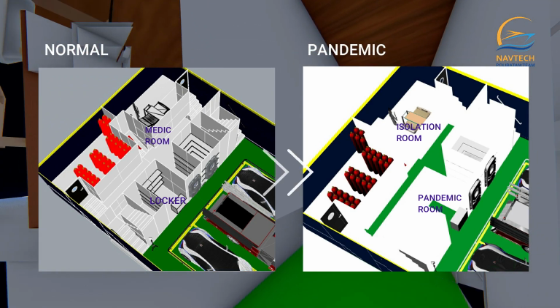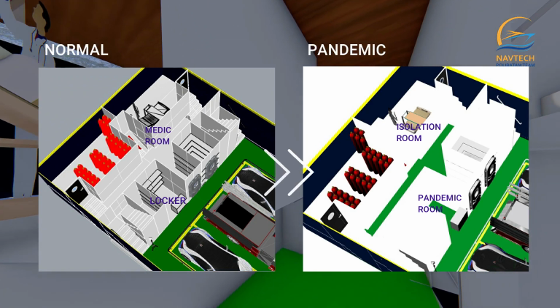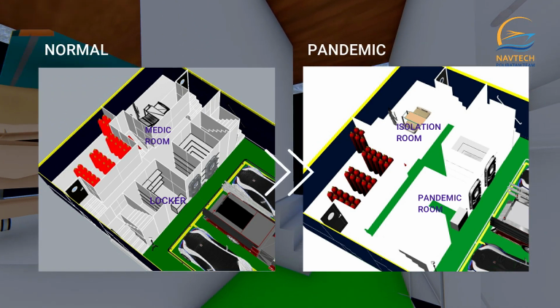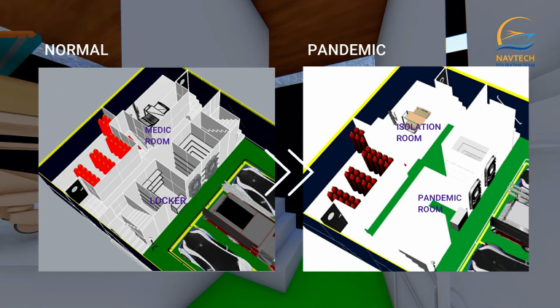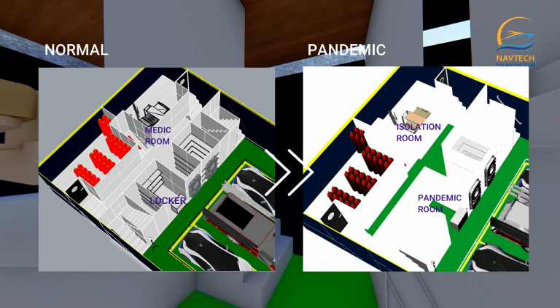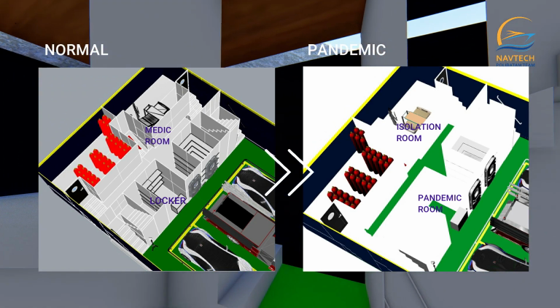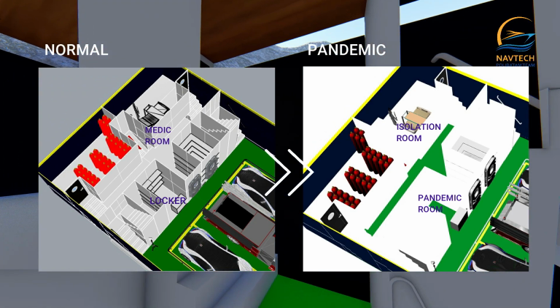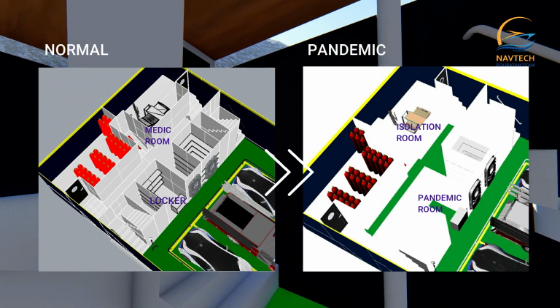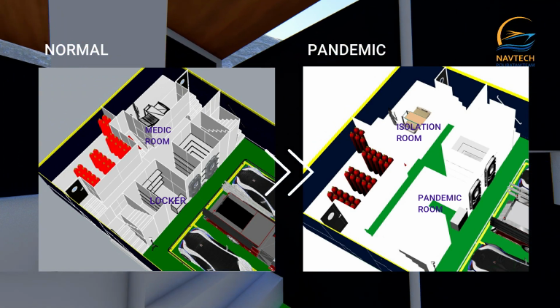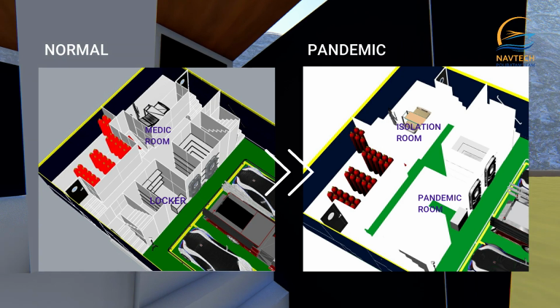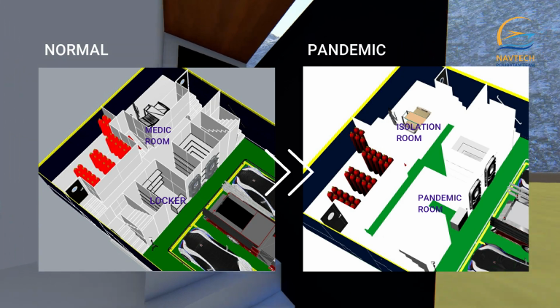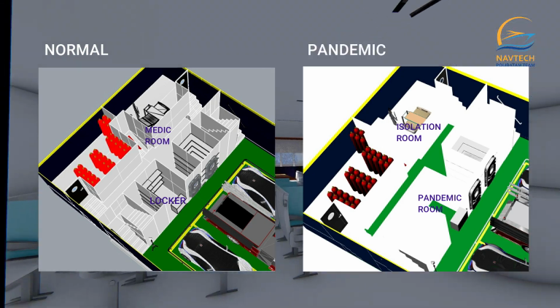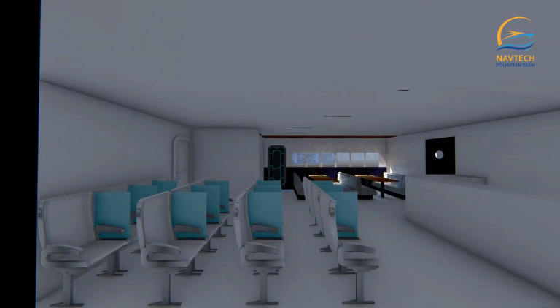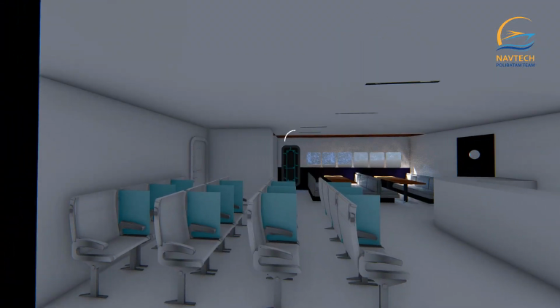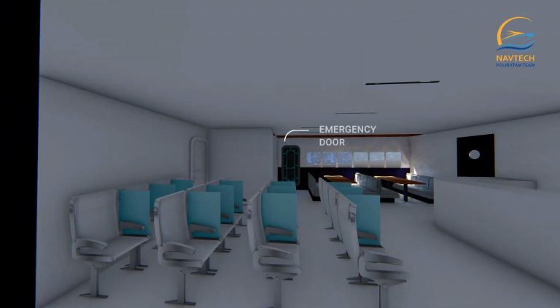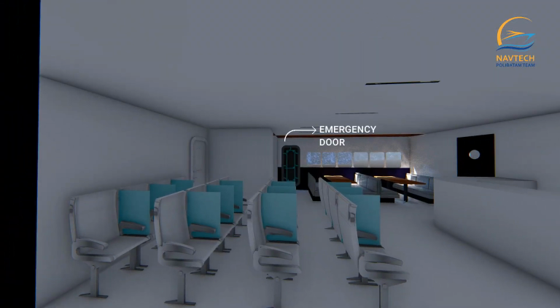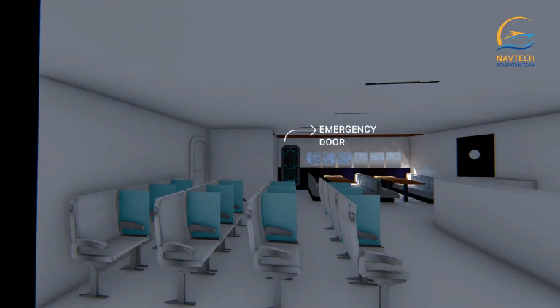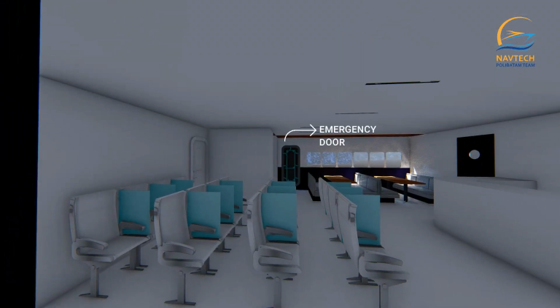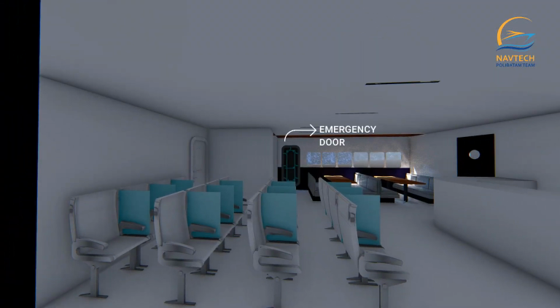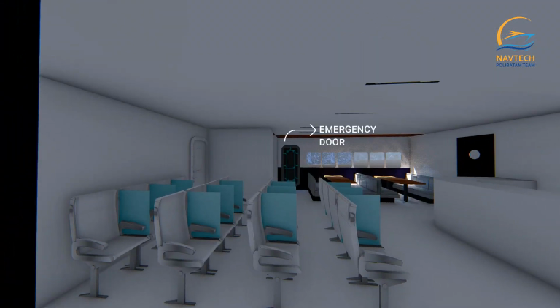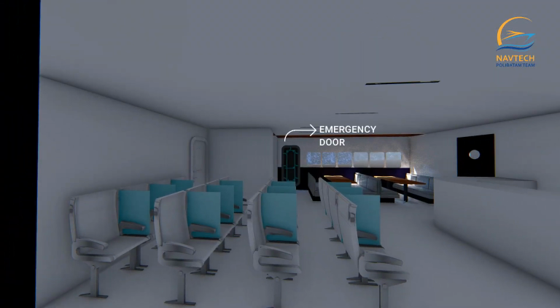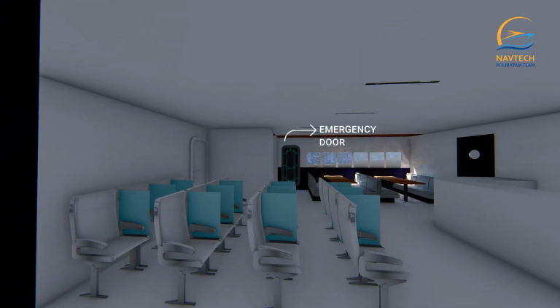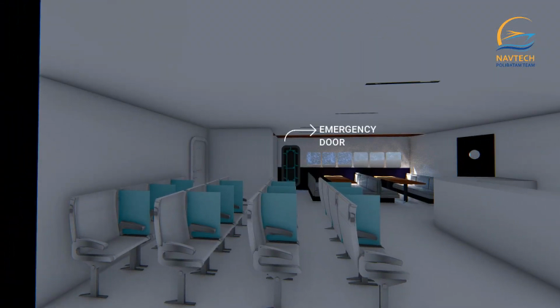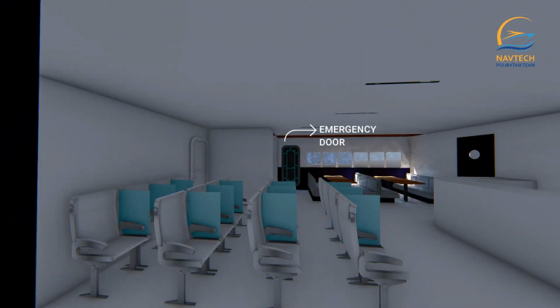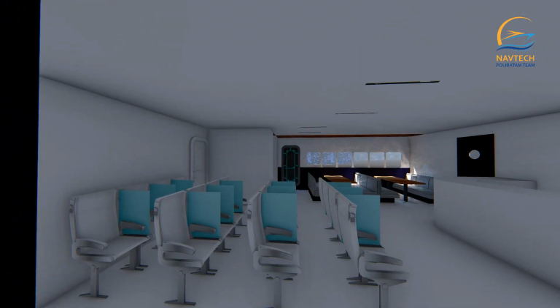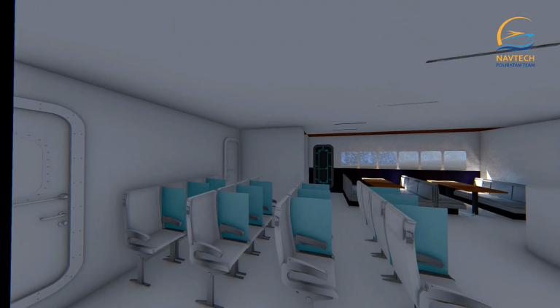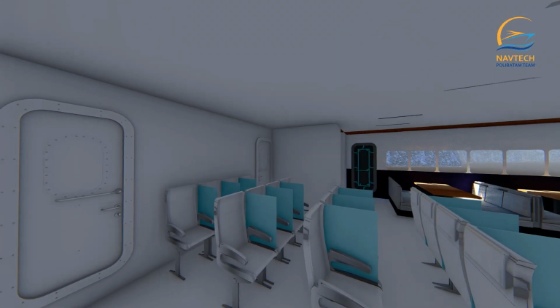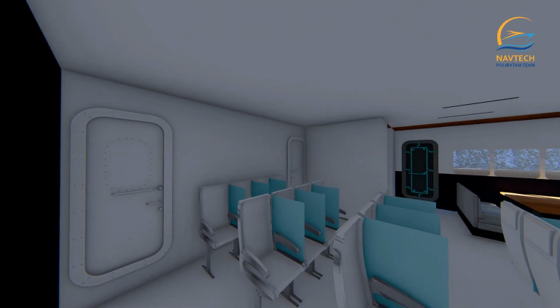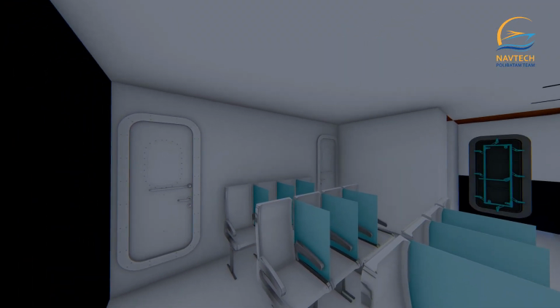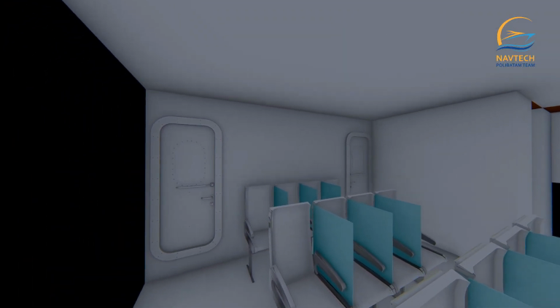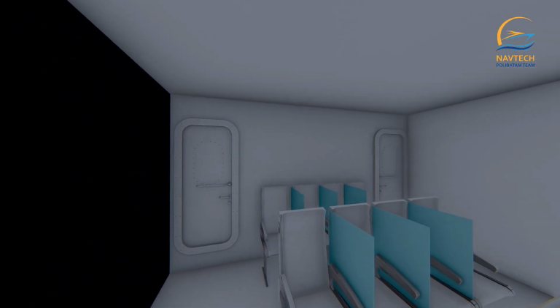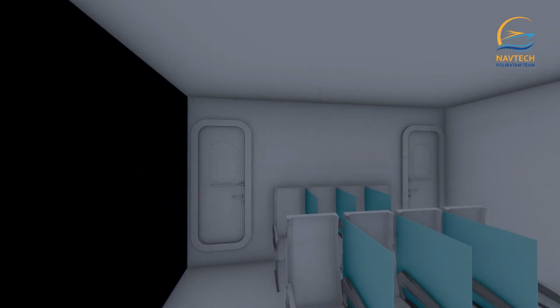During a pandemic, the dry storage can be converted, and there is an isolation room, a hospital, and a pandemic control room. Stairs to go up to the passenger deck are located on the right and left of the ship to facilitate the evacuation route.